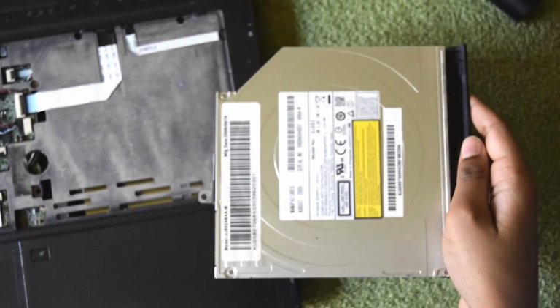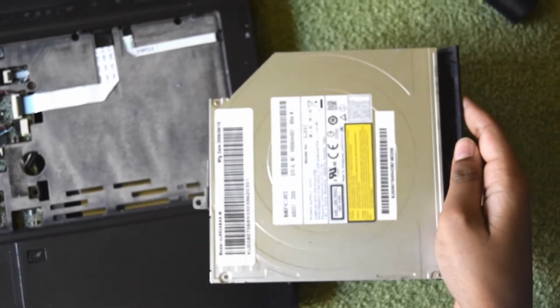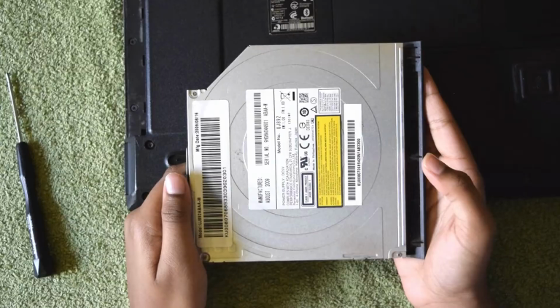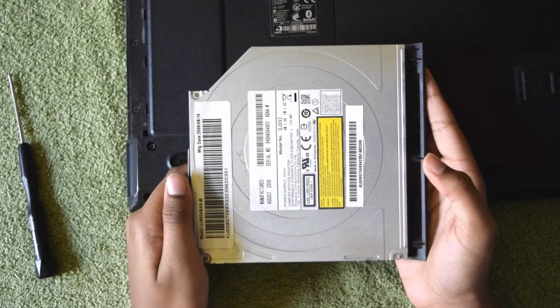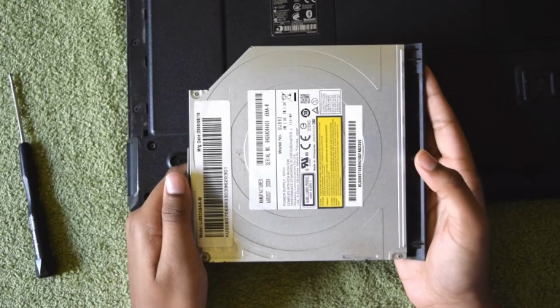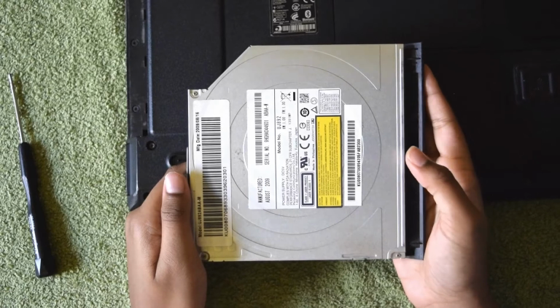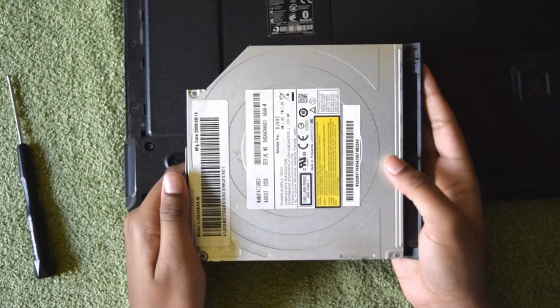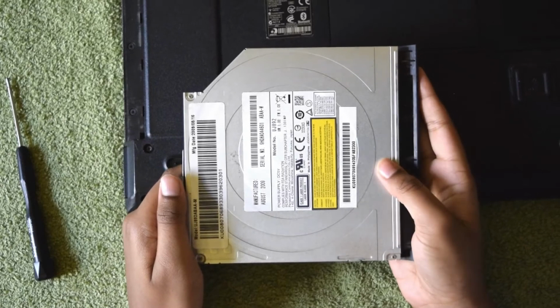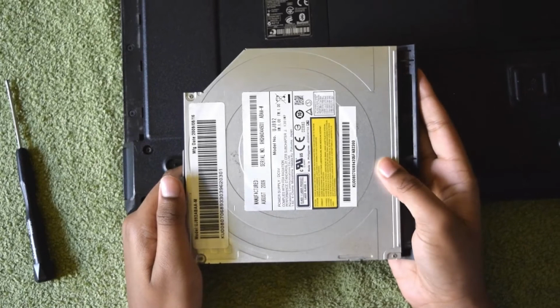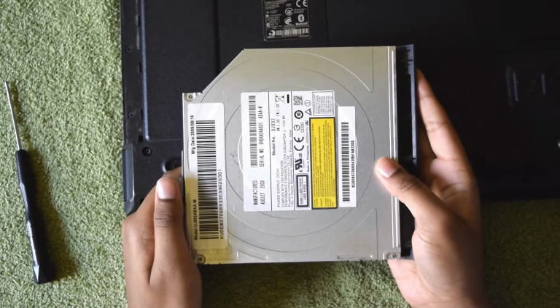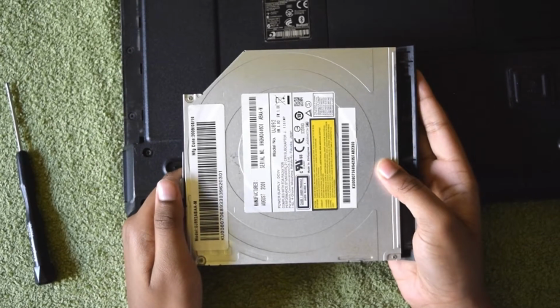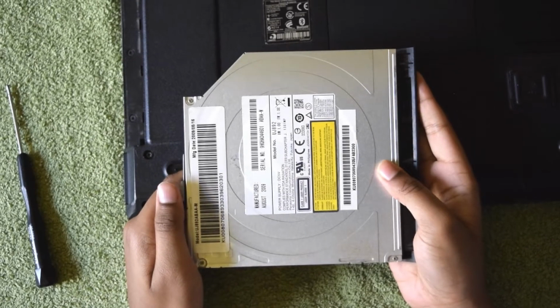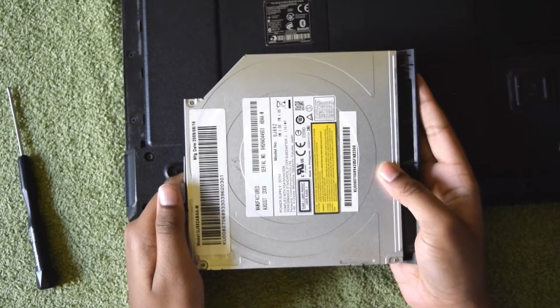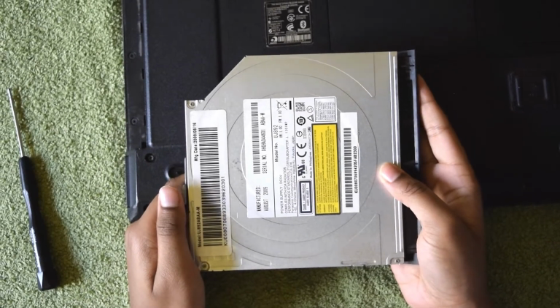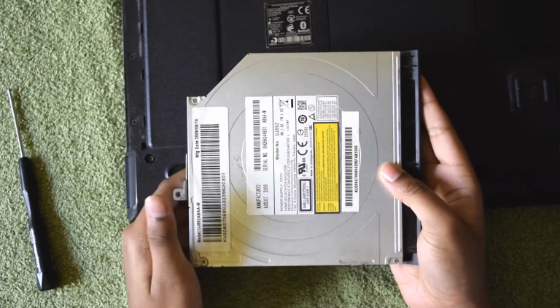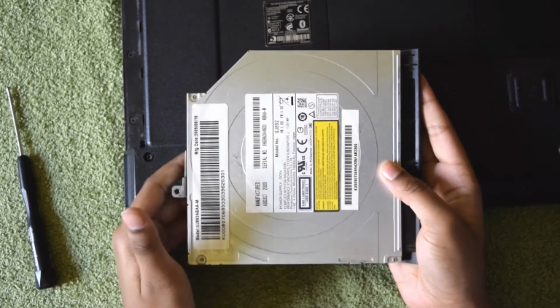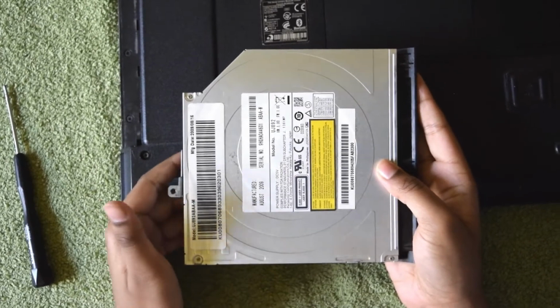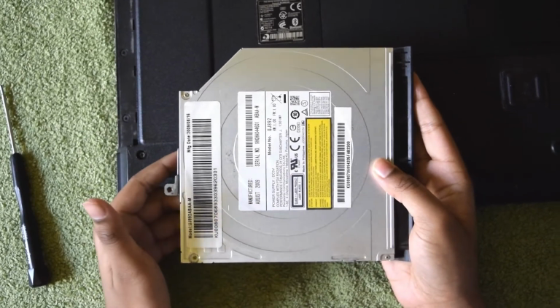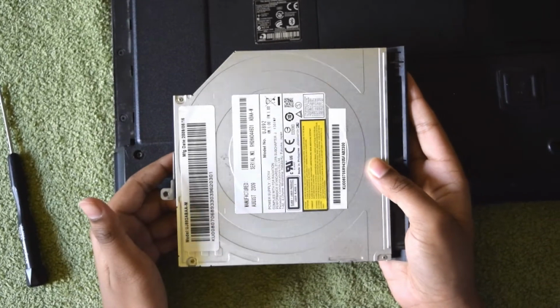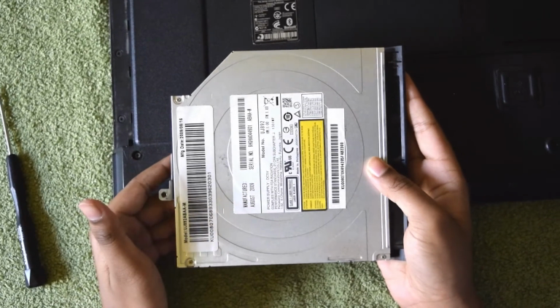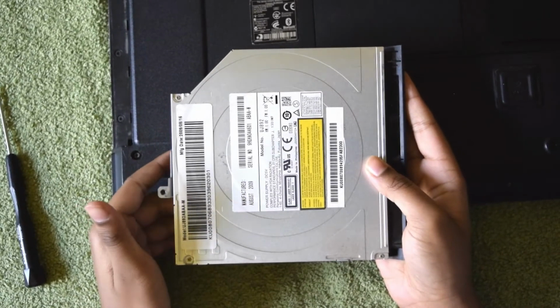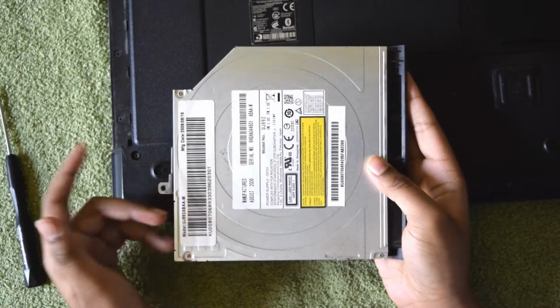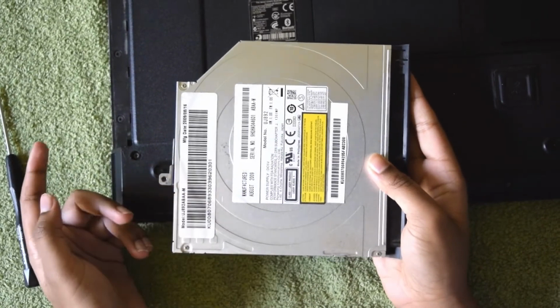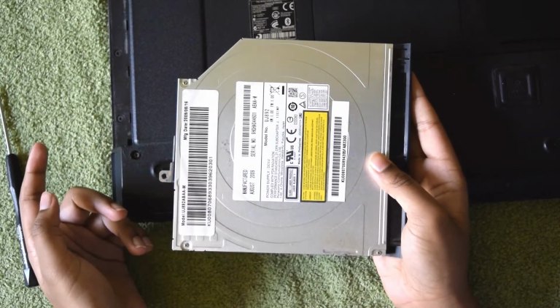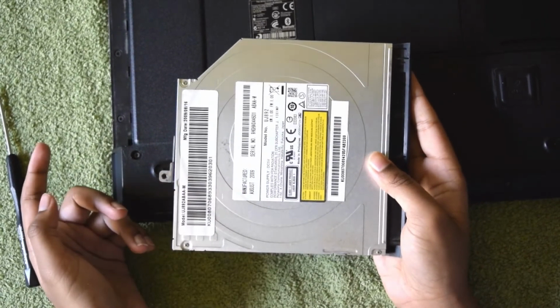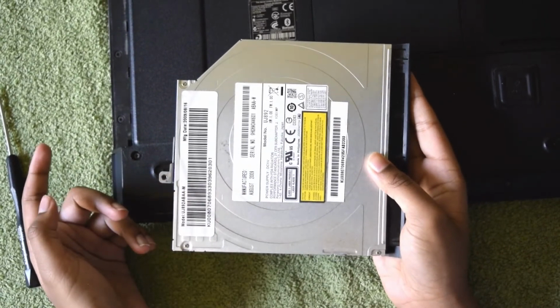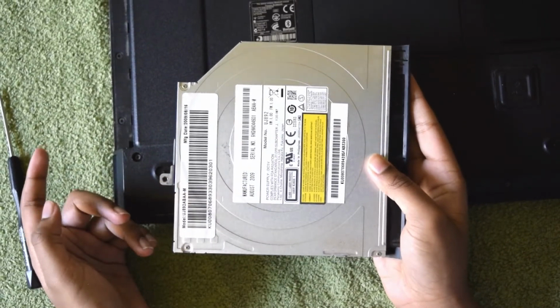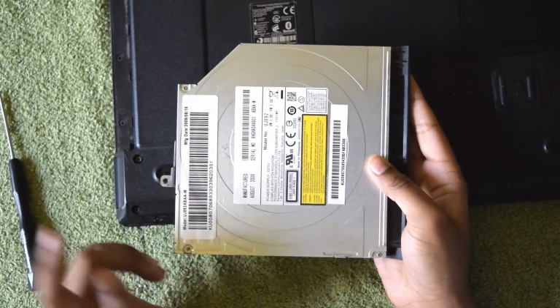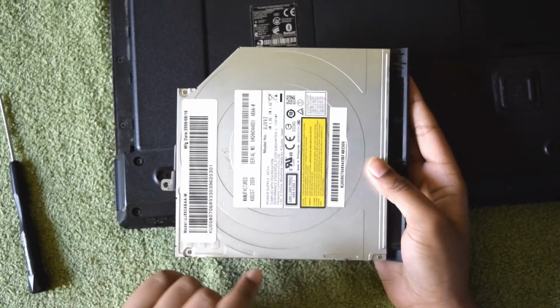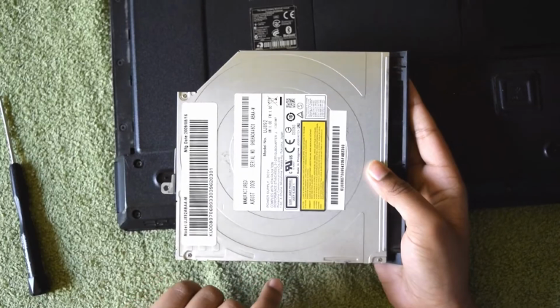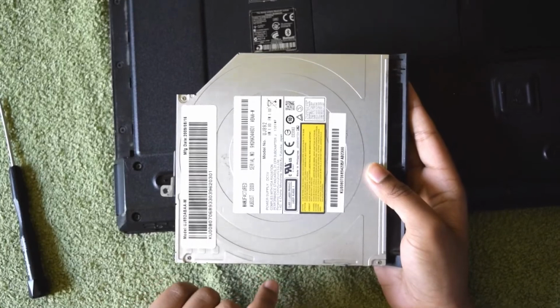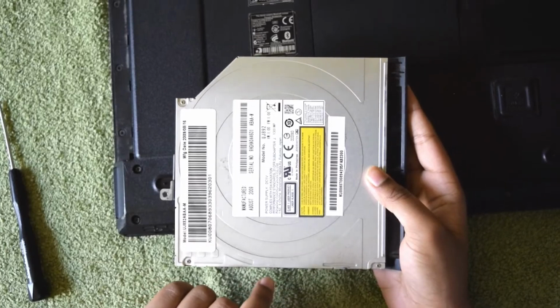If you have problems with your optical drive, you can replace it yourself. All you need to know is your model number.